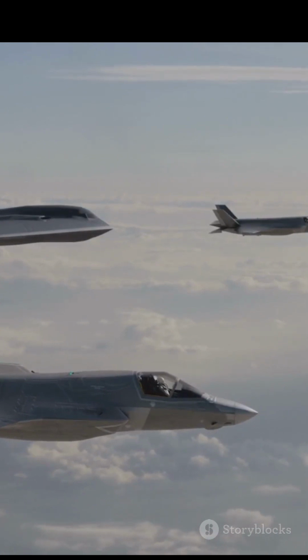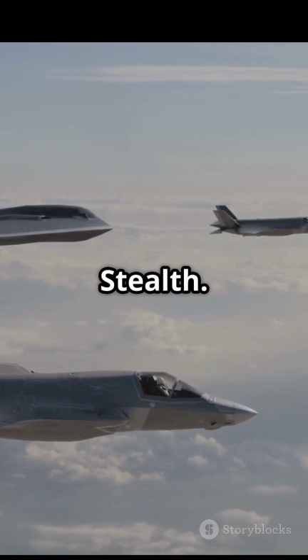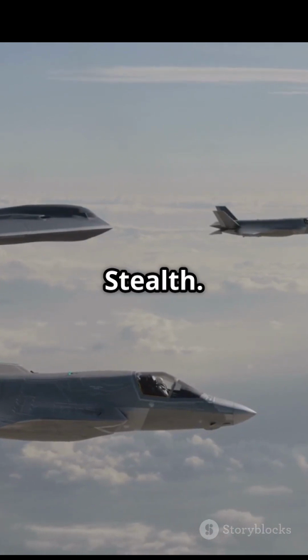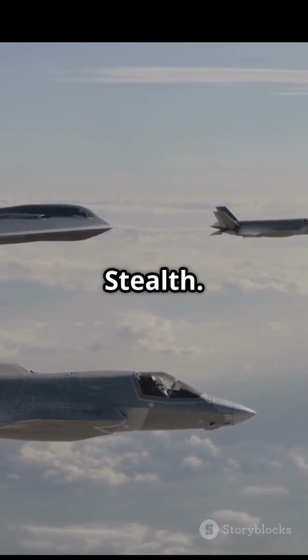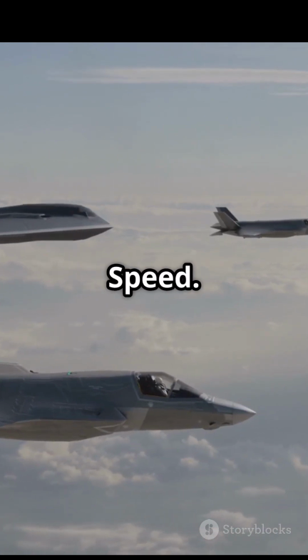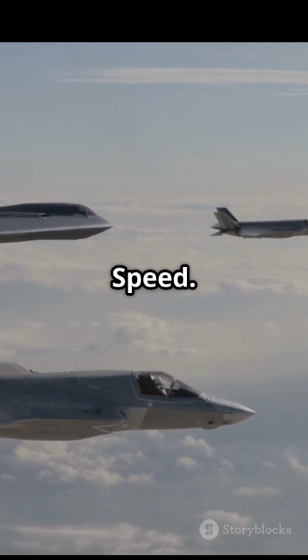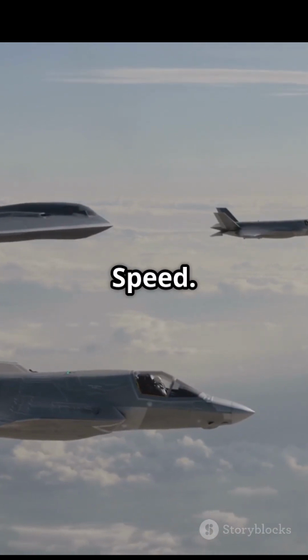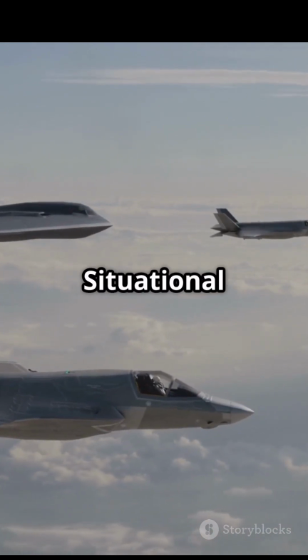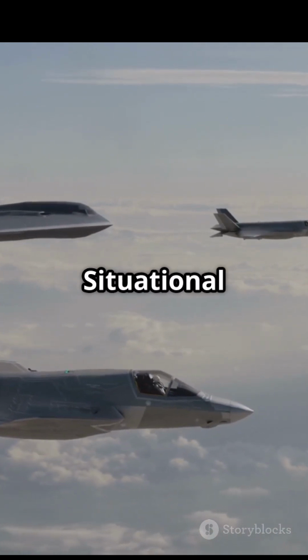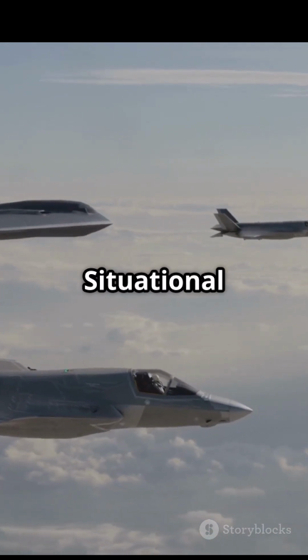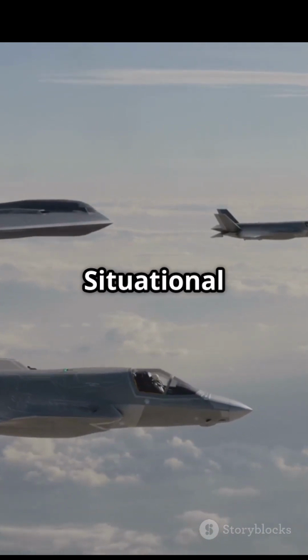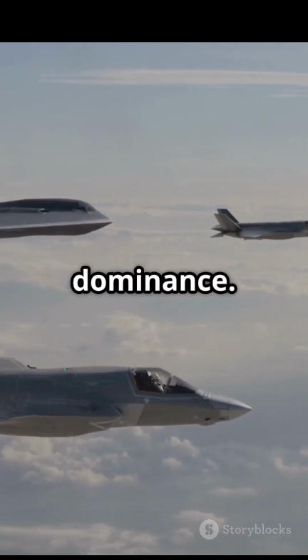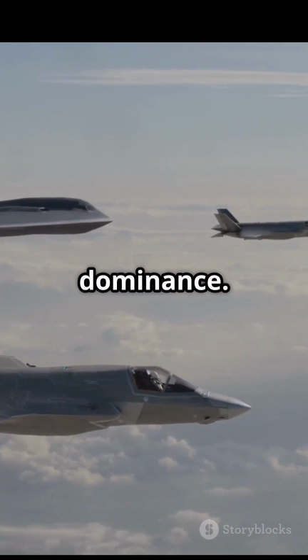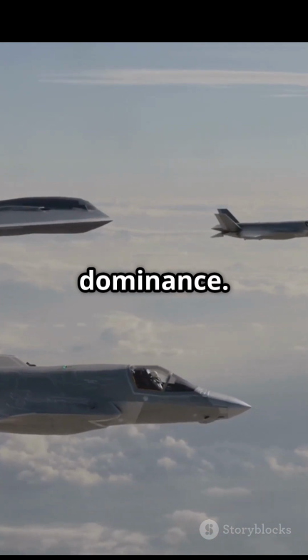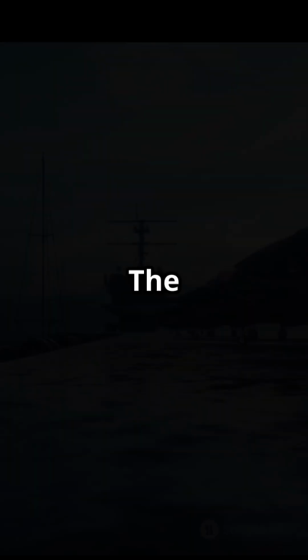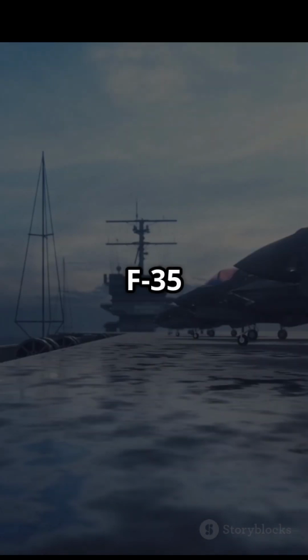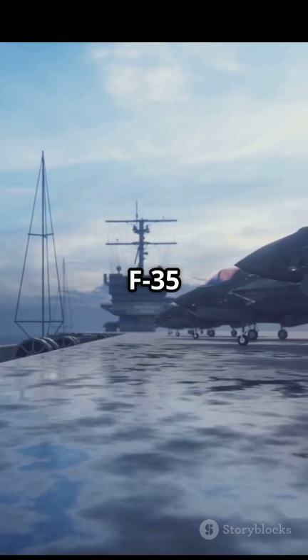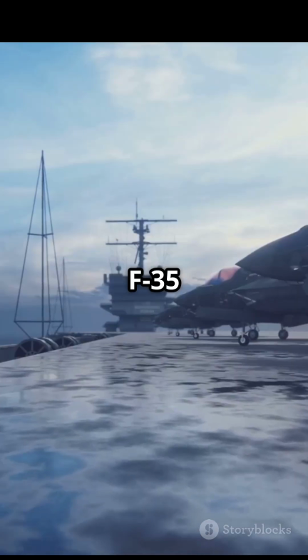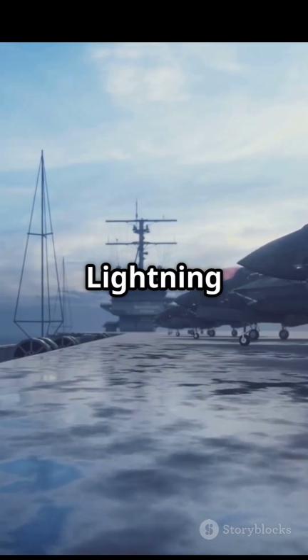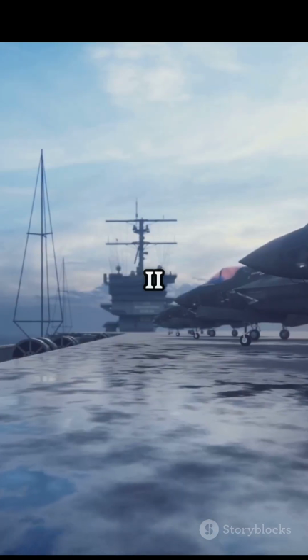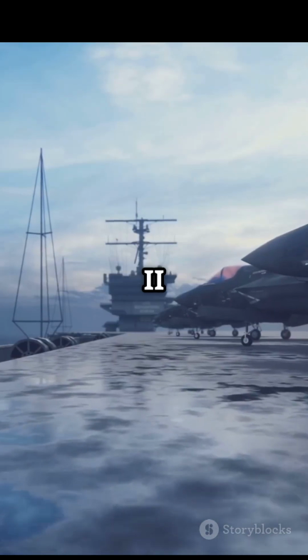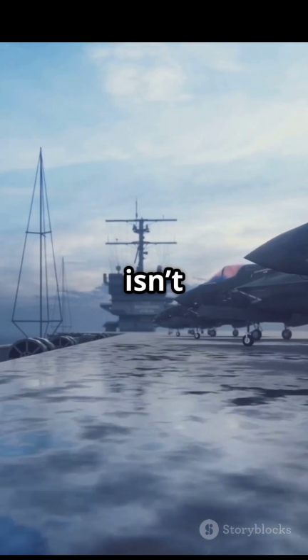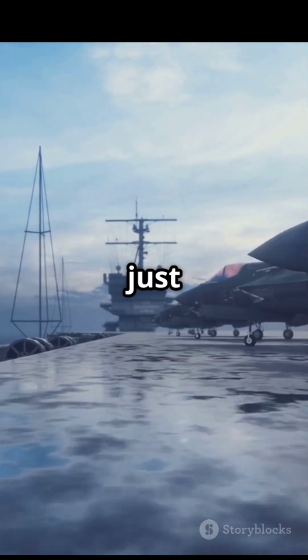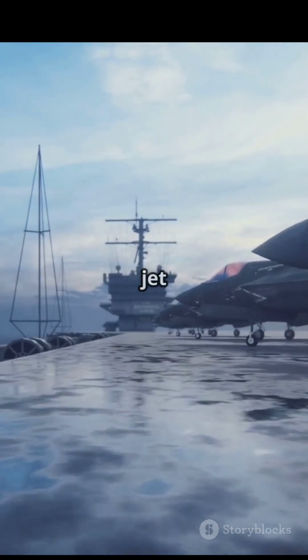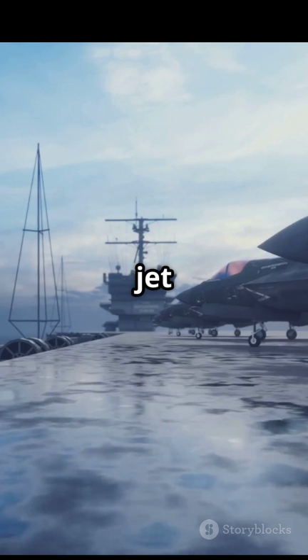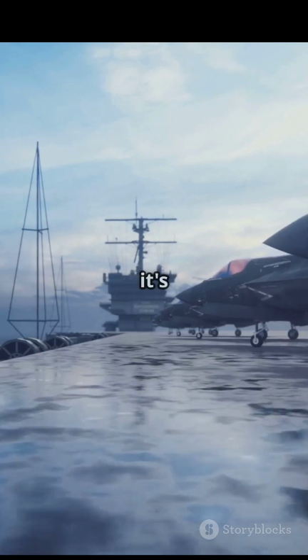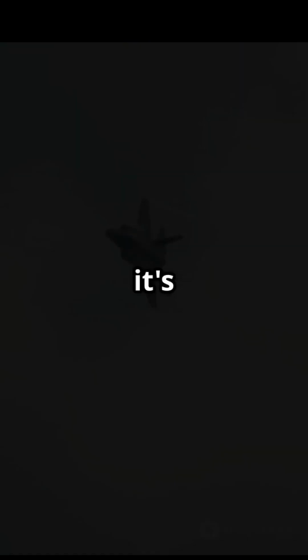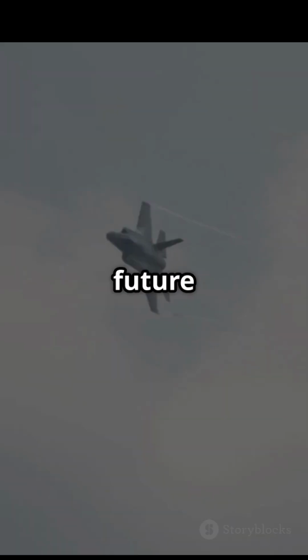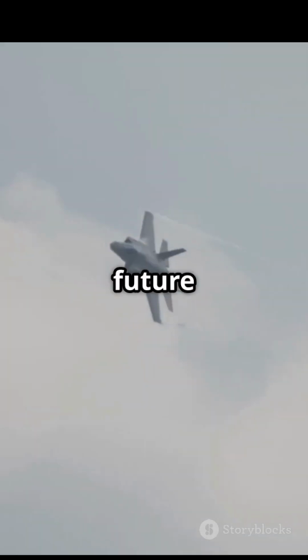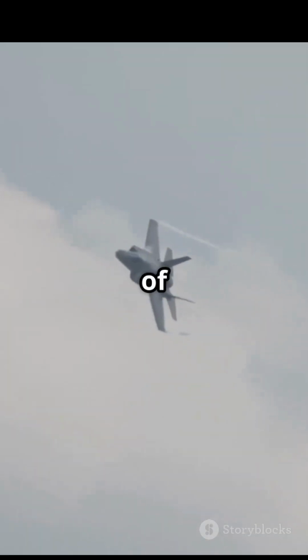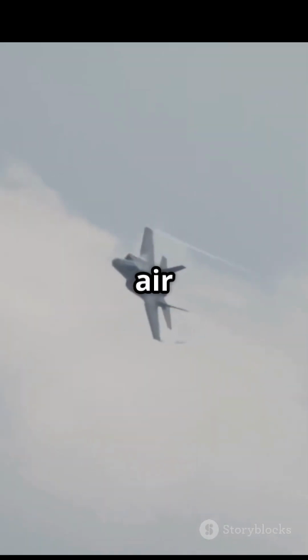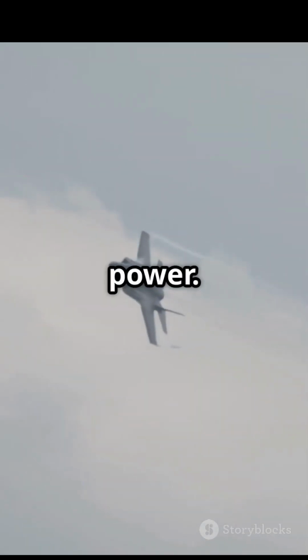Stealth, speed, situational dominance — the F-35 Lightning II isn't just a jet, it's the future of air power.